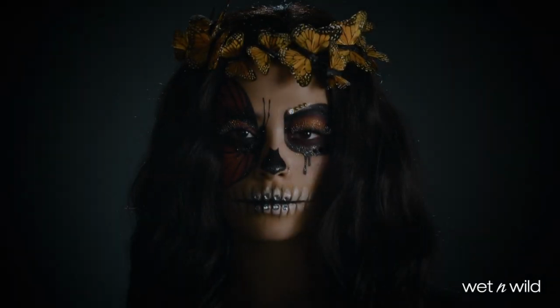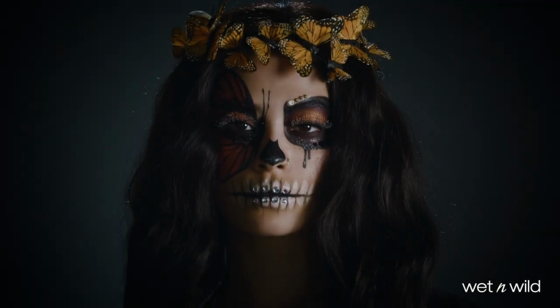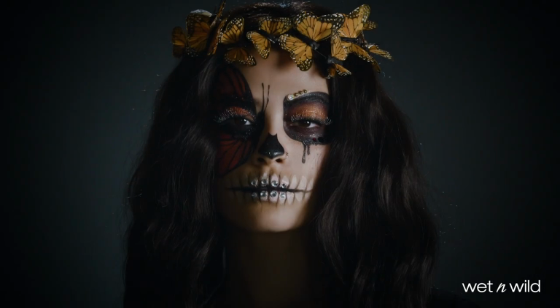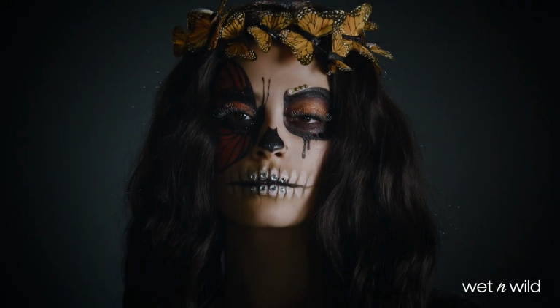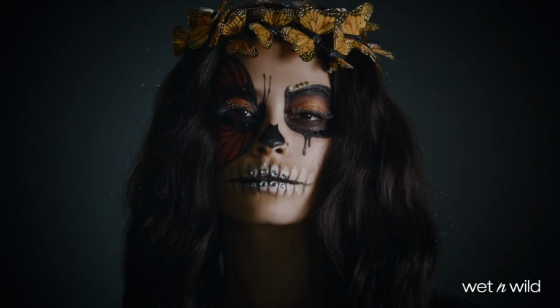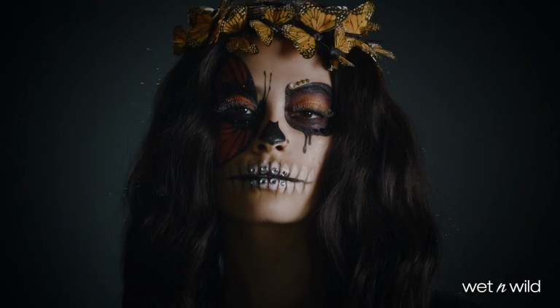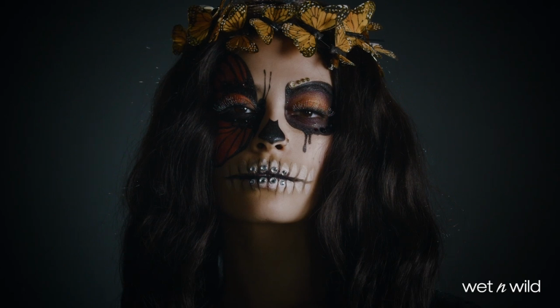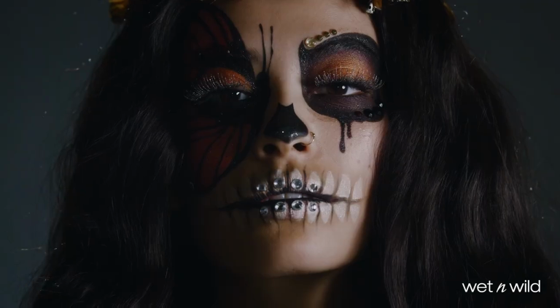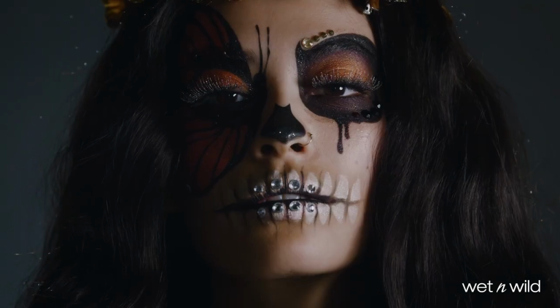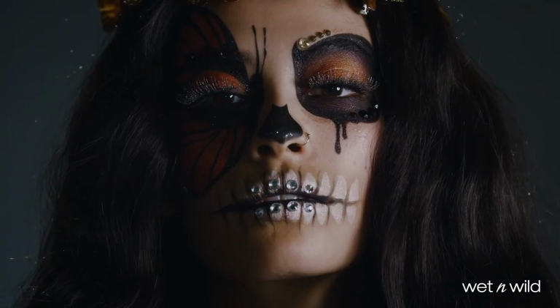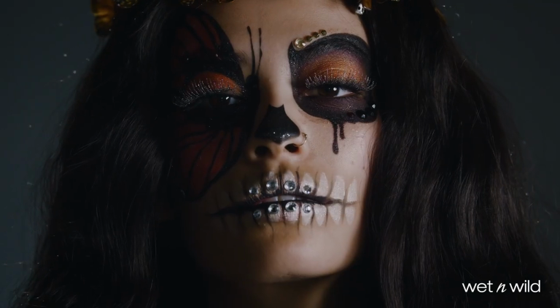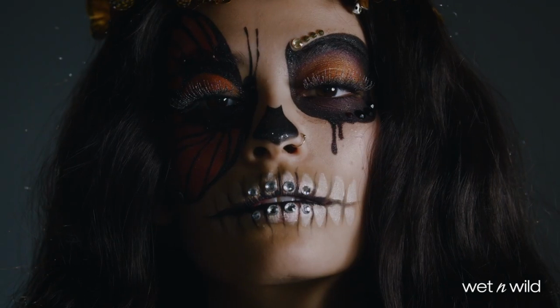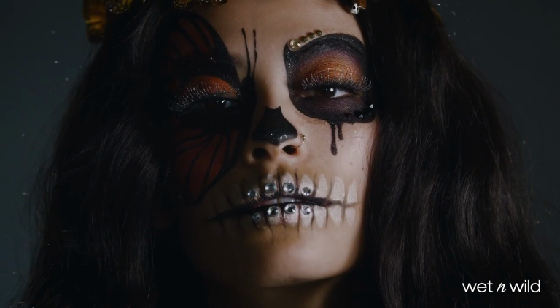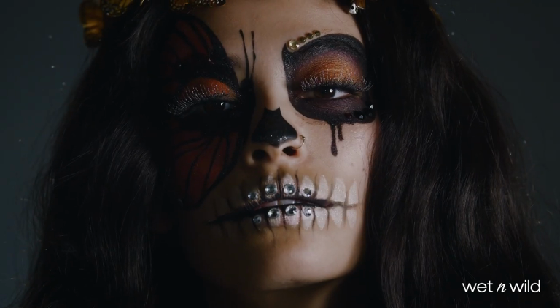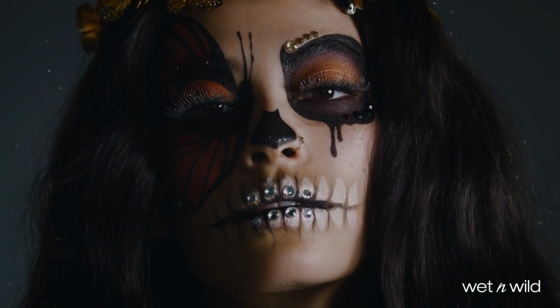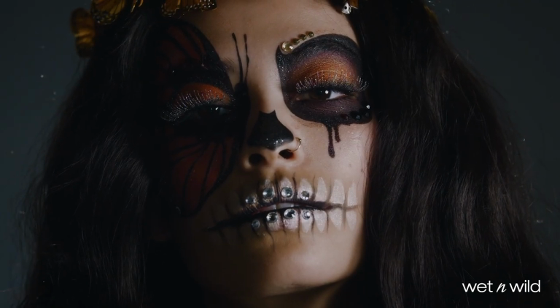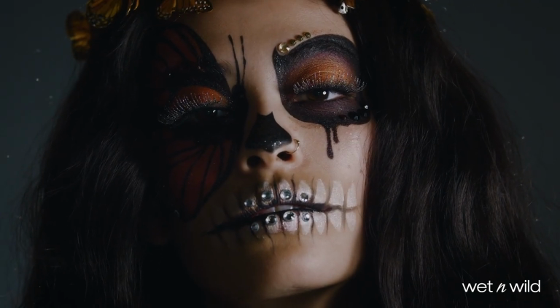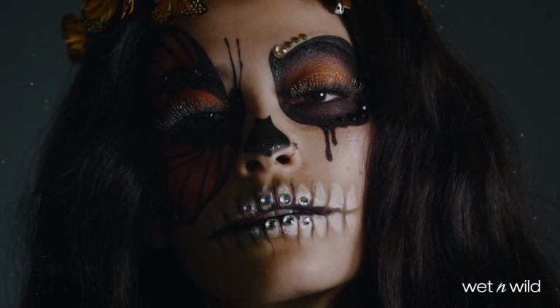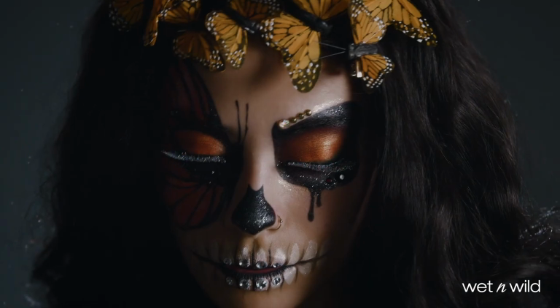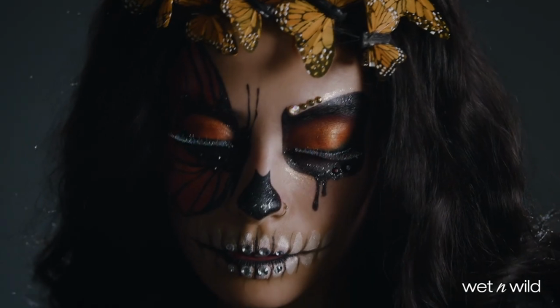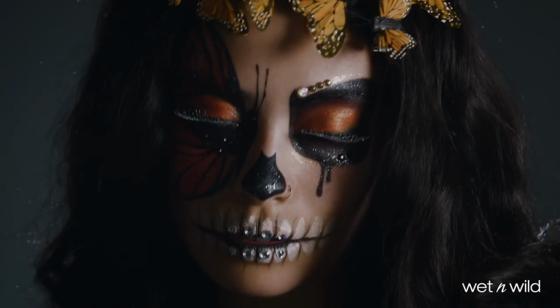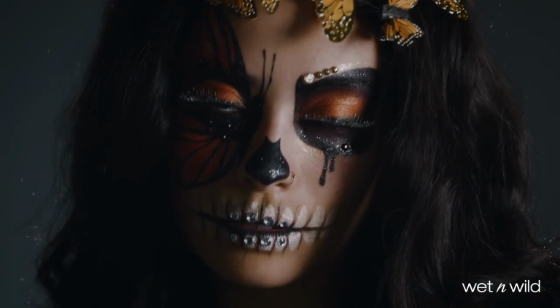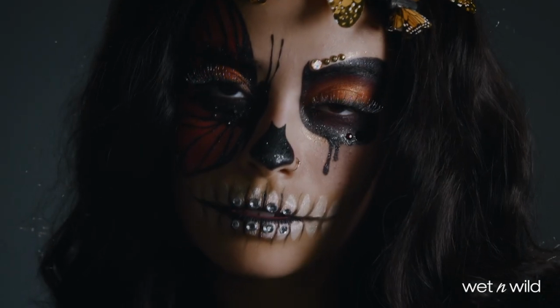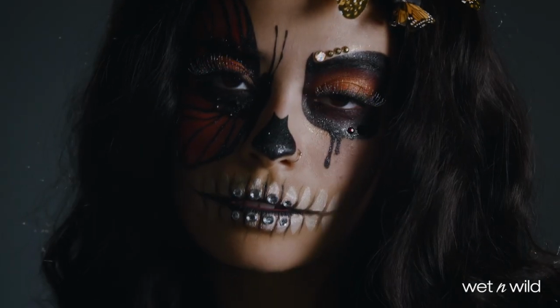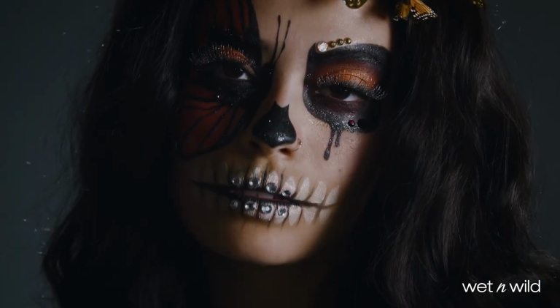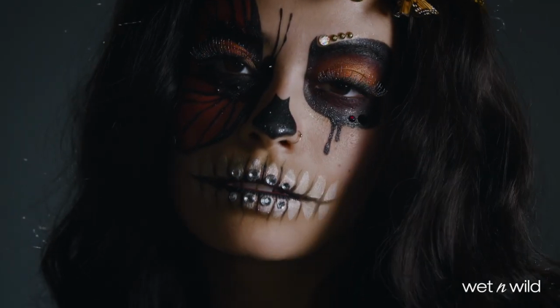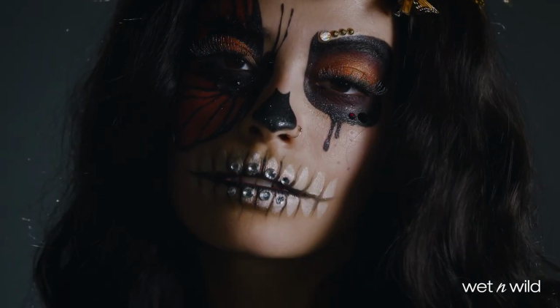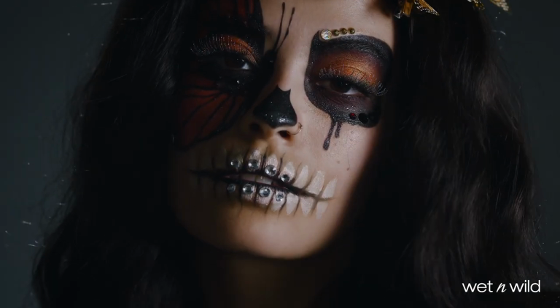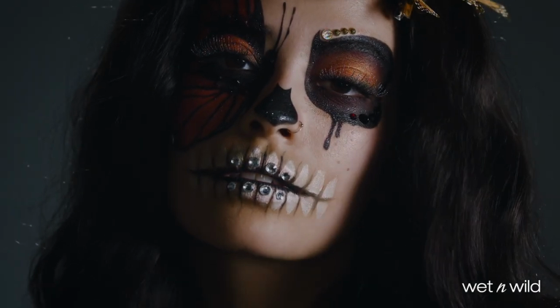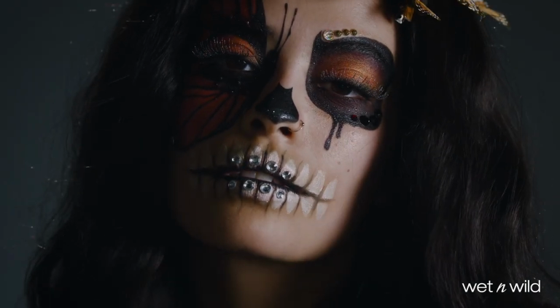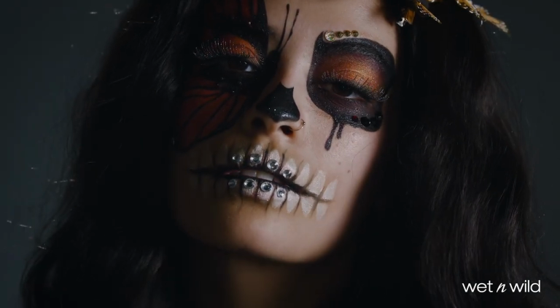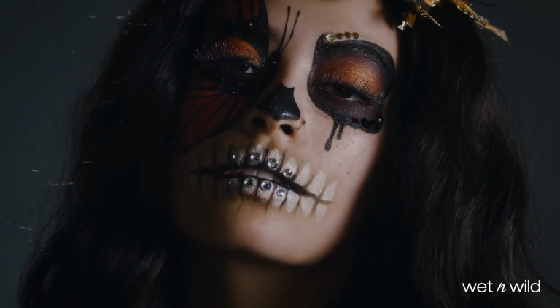And that's it. Tag Wet n' Wild Beauty and follow them on Instagram to enter their peekaboo contest and for a chance to be featured.